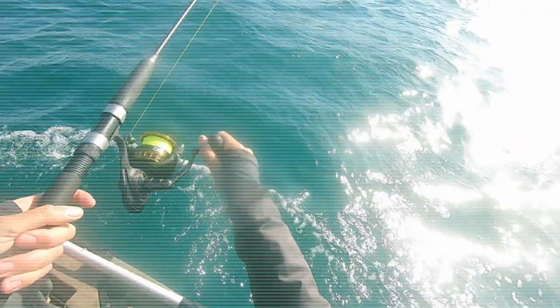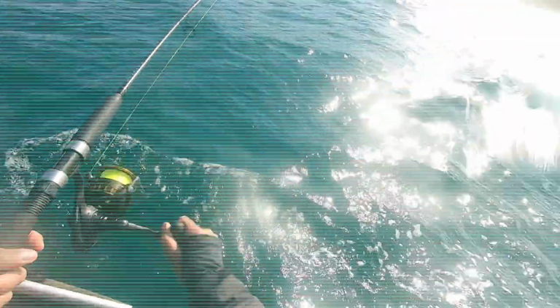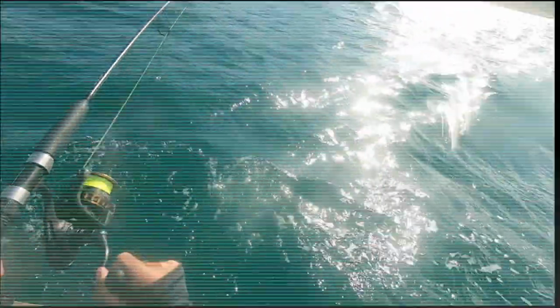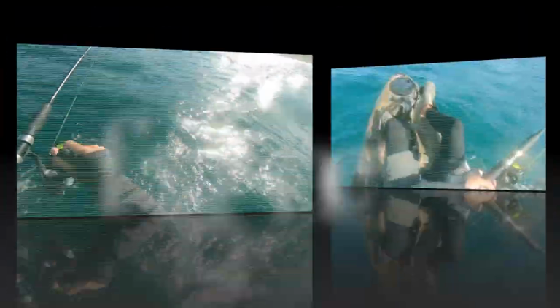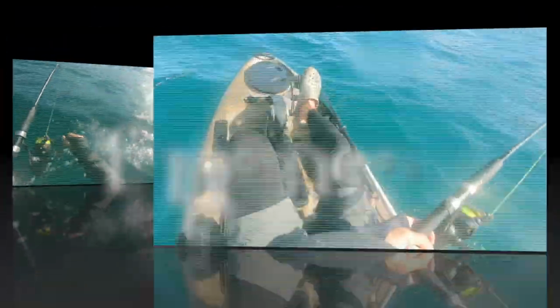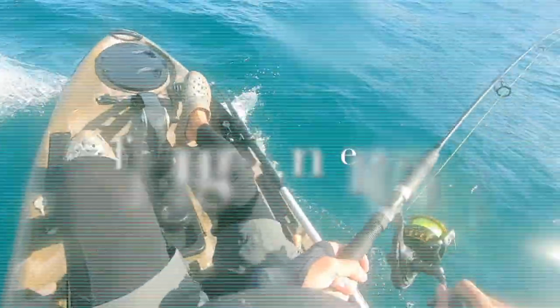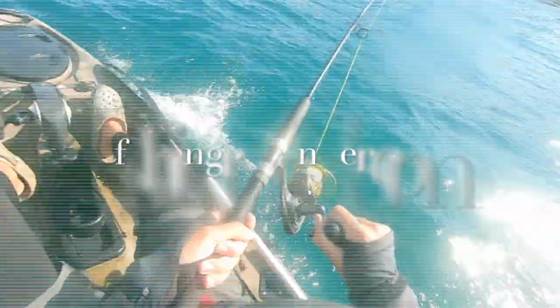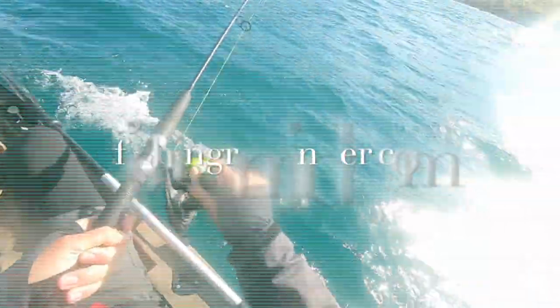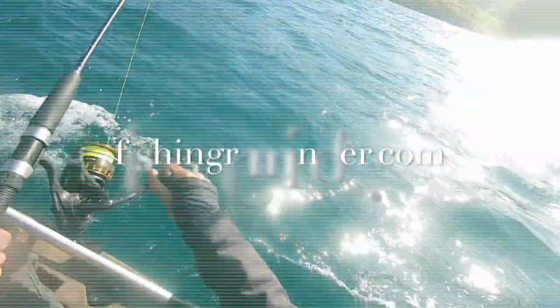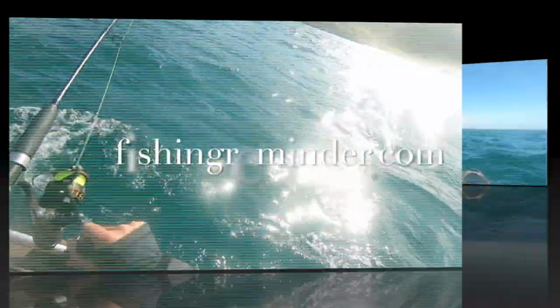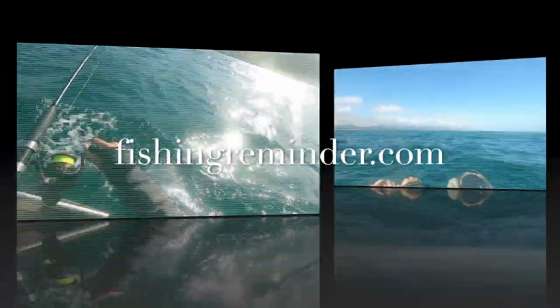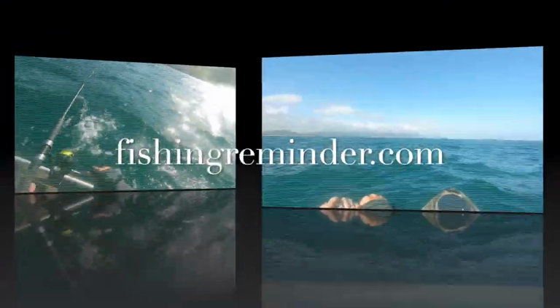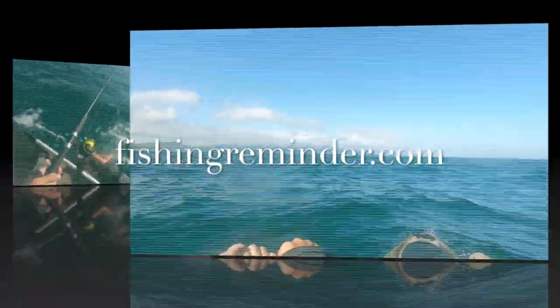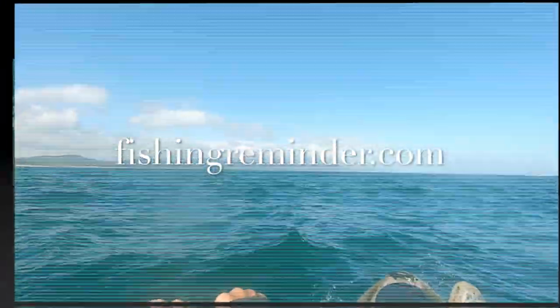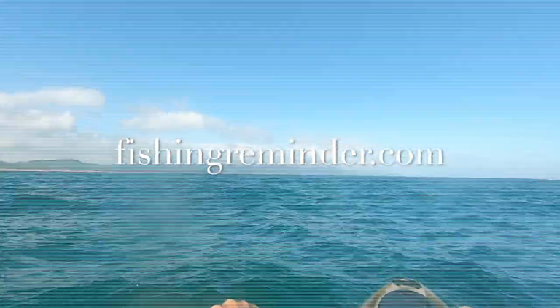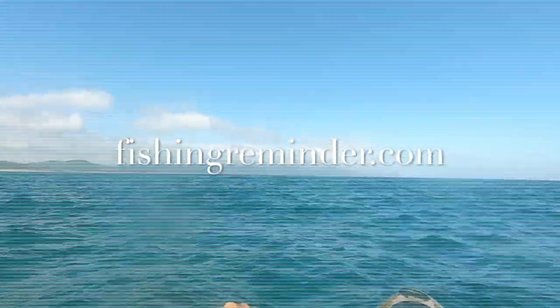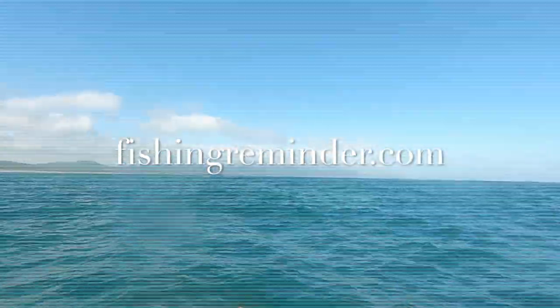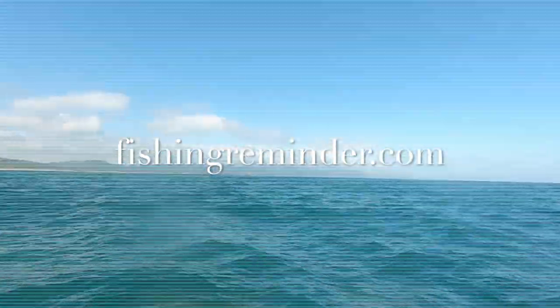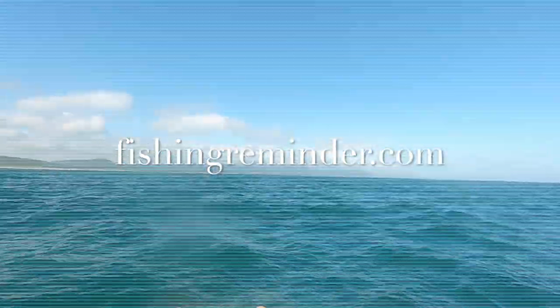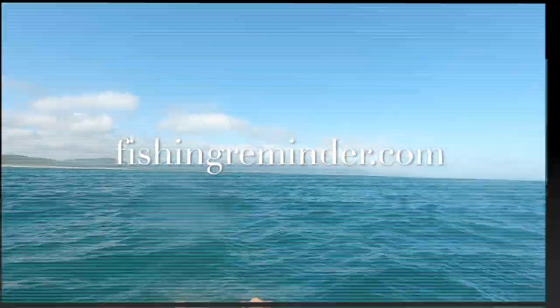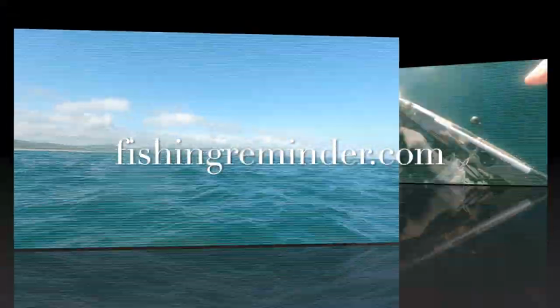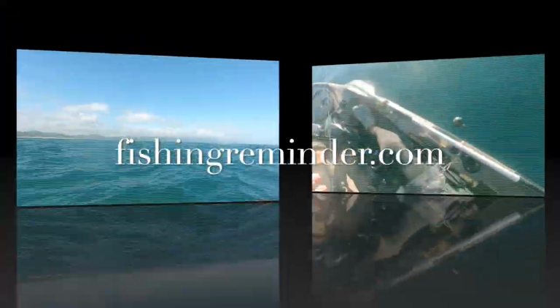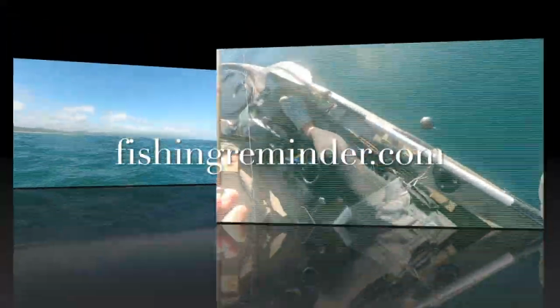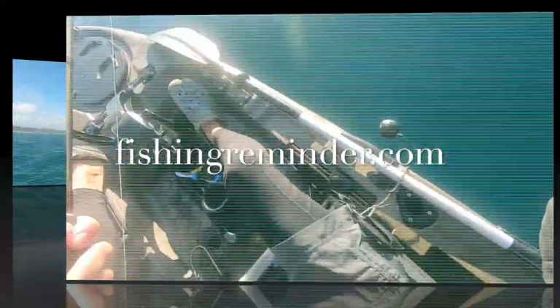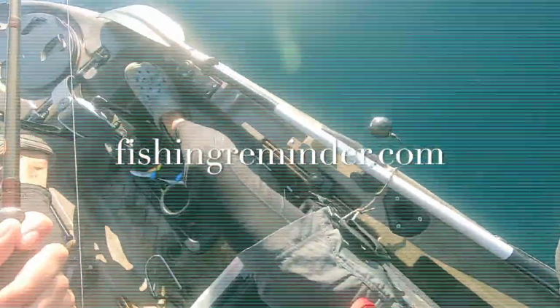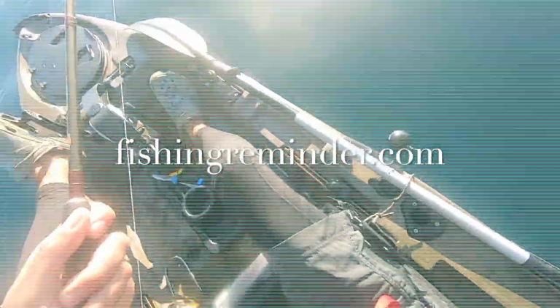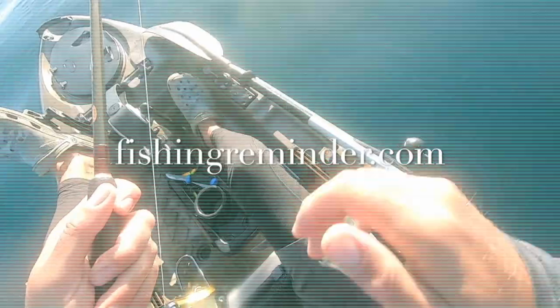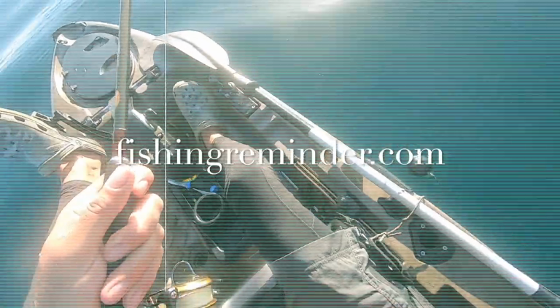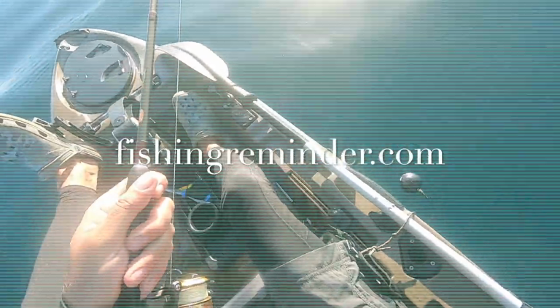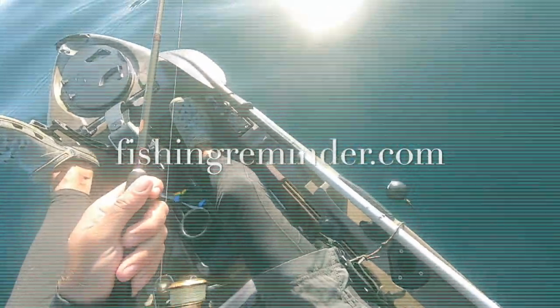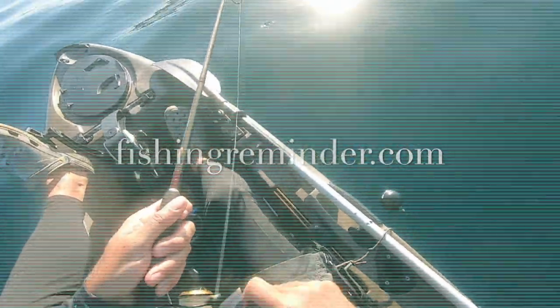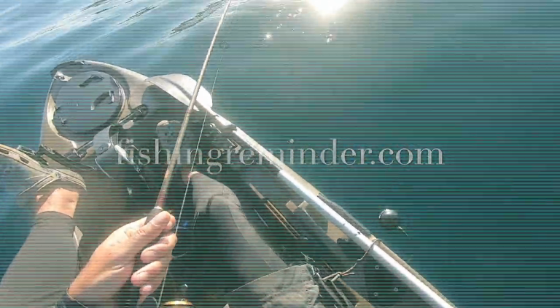I hooked into another one on my stick bait. I hooked into something on my stump jump. I got another one on the micro jig.